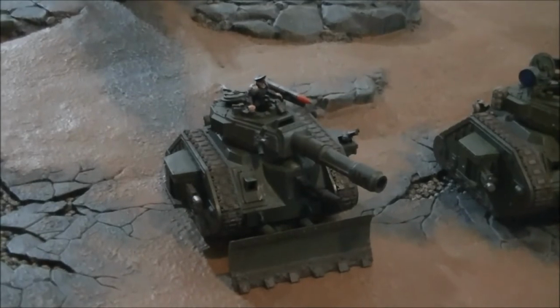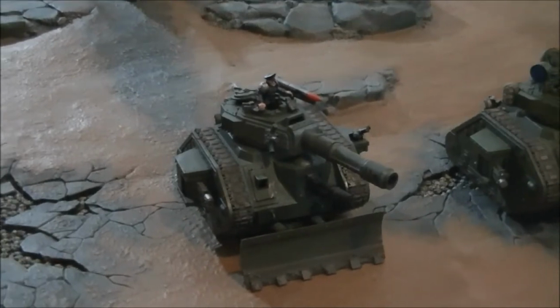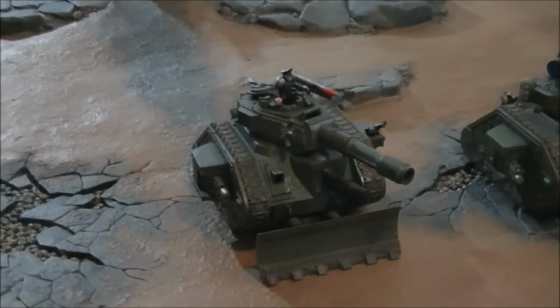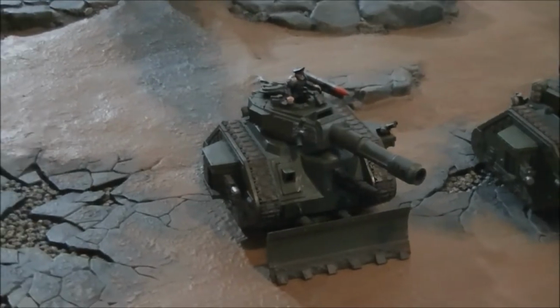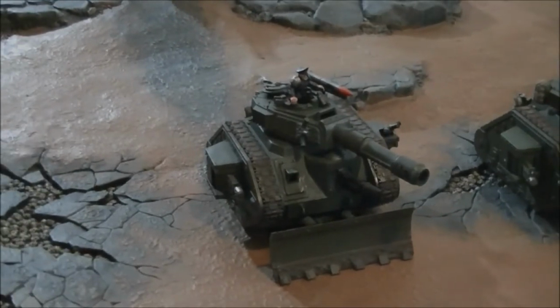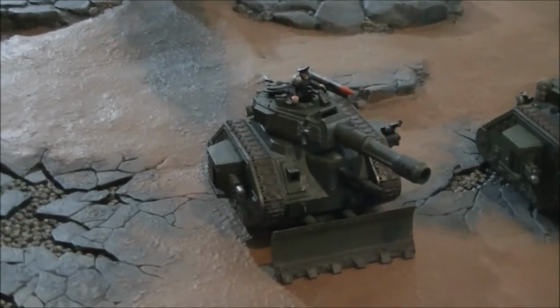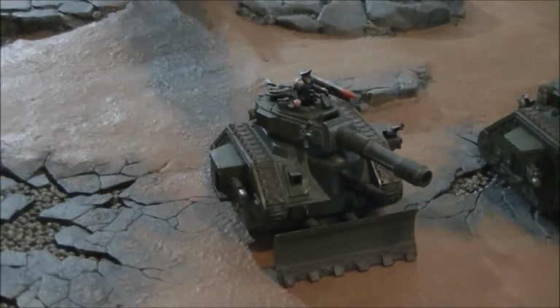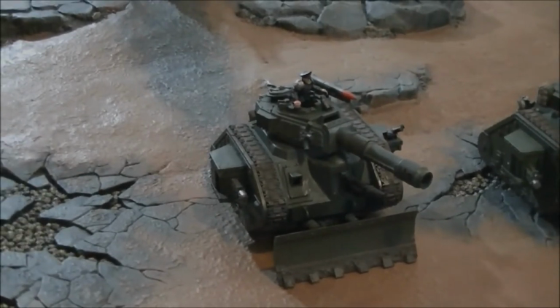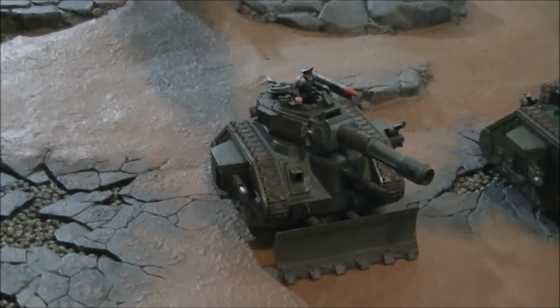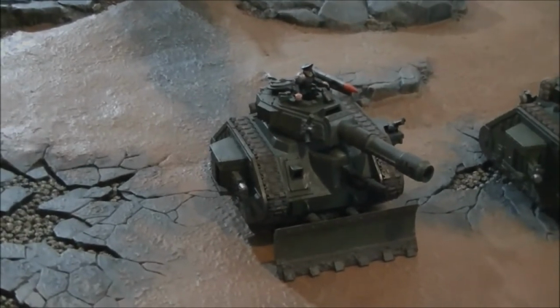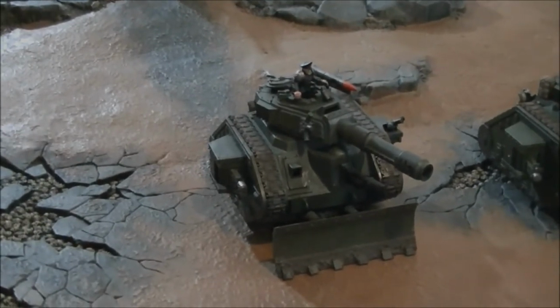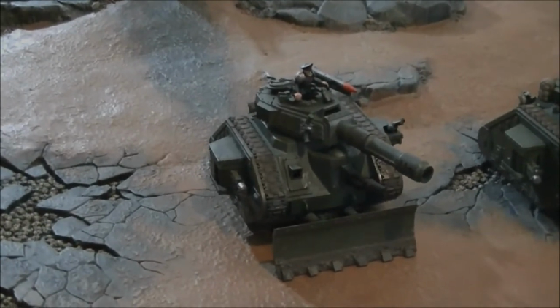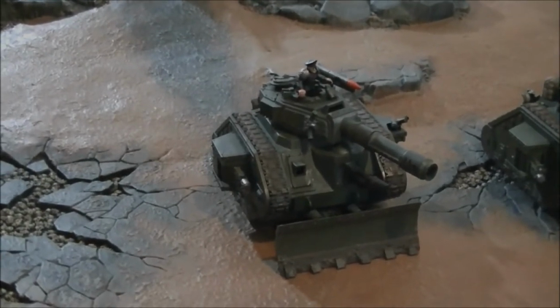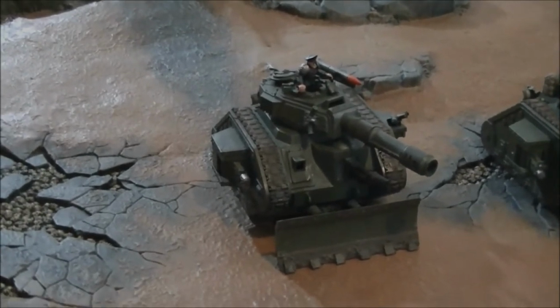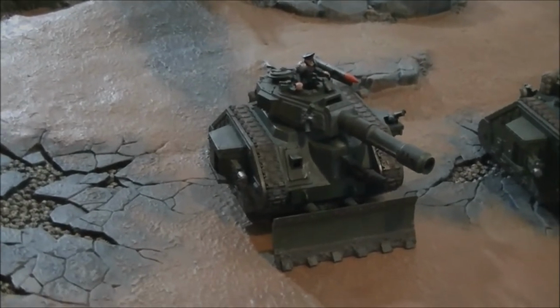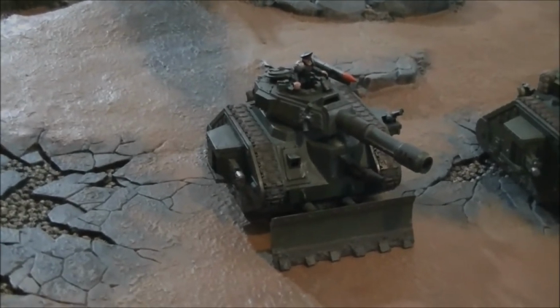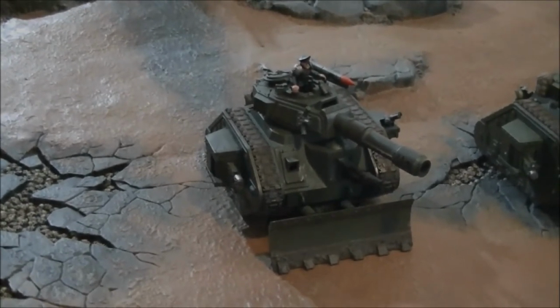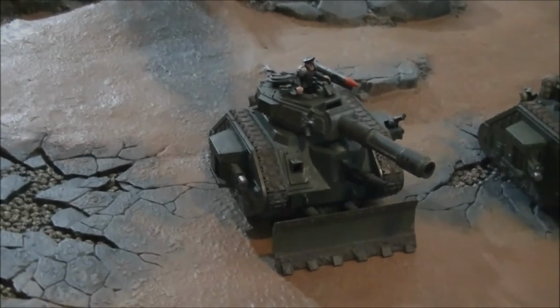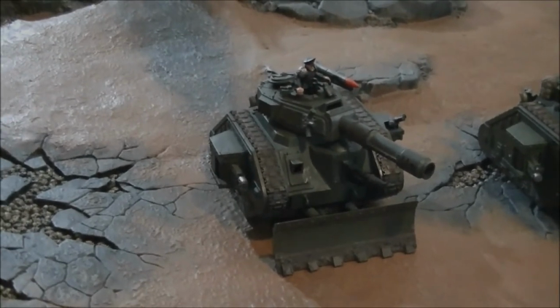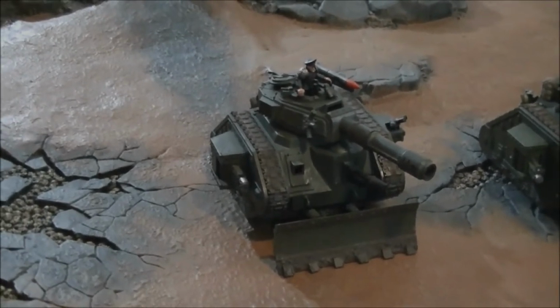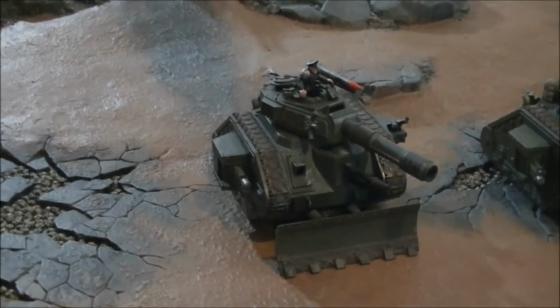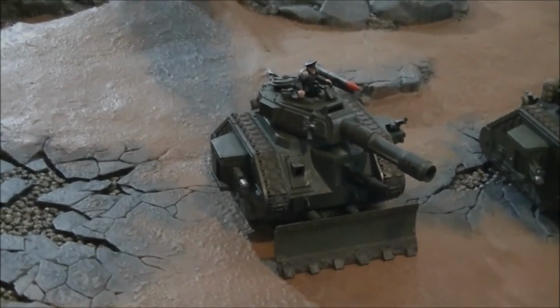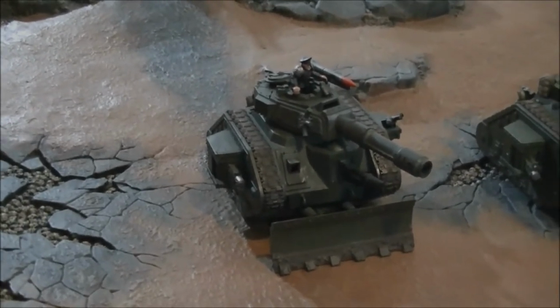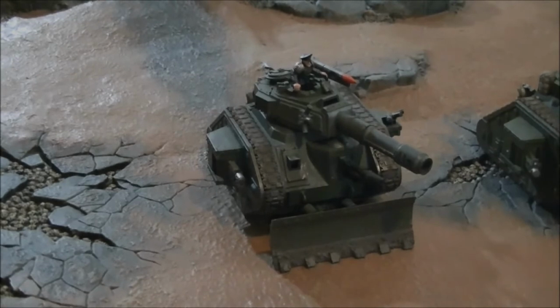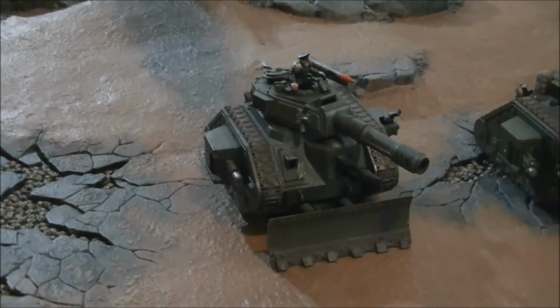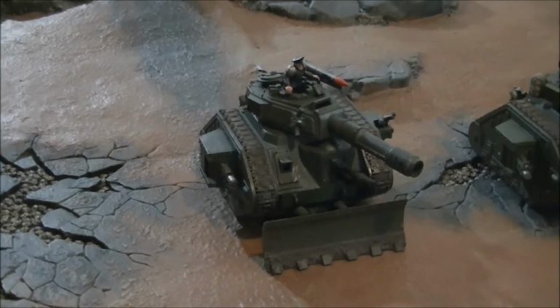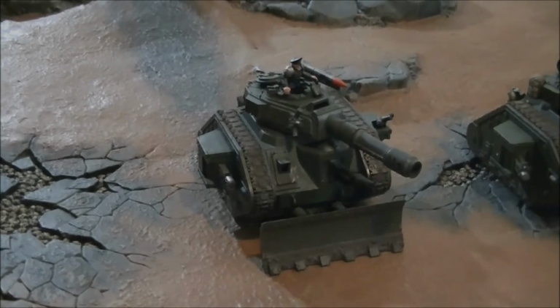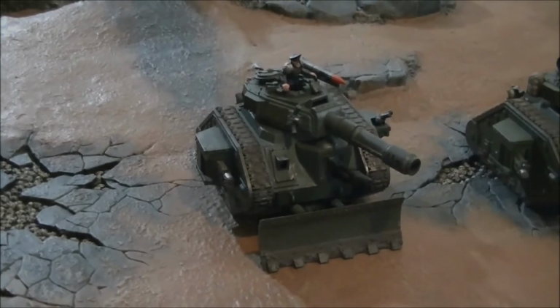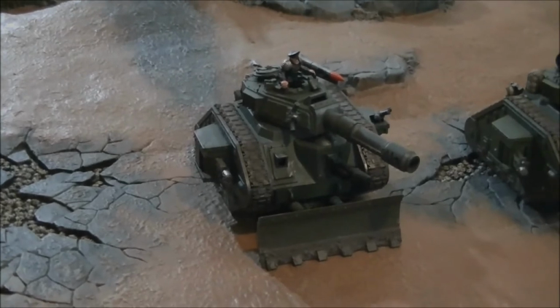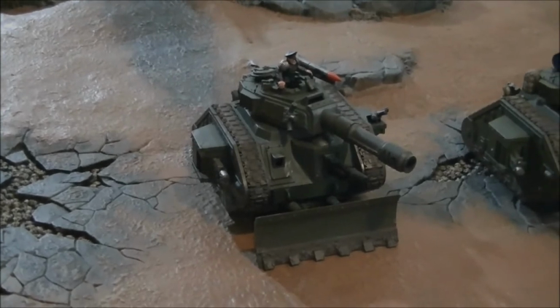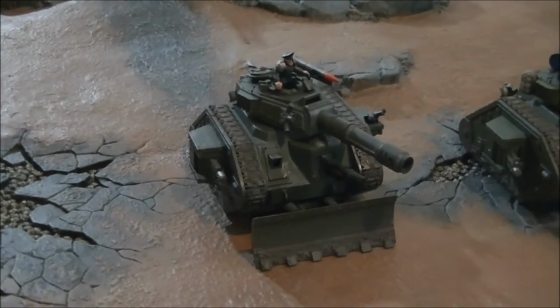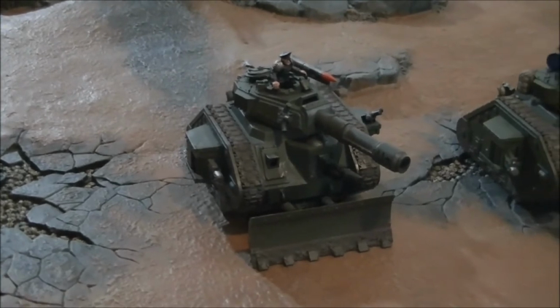Without the Ordnance restriction, you can move 6 inches, stay stationary, and fire everything. It's a beautiful tank.